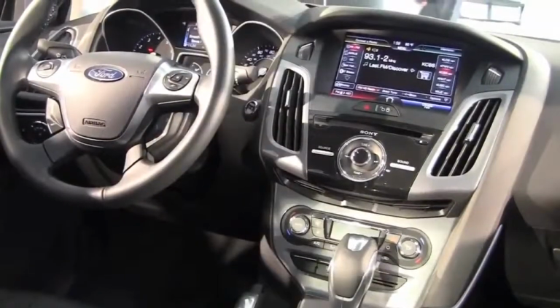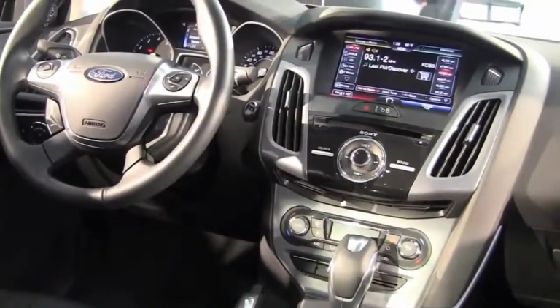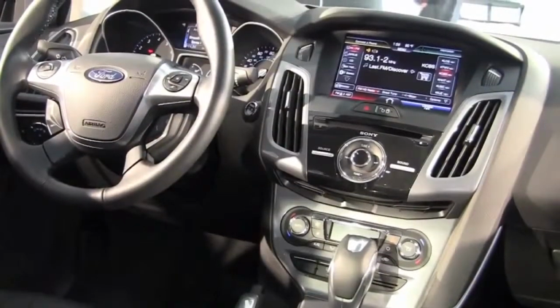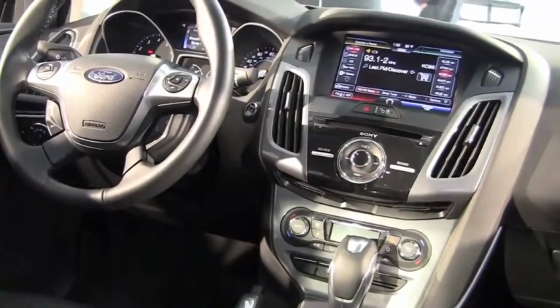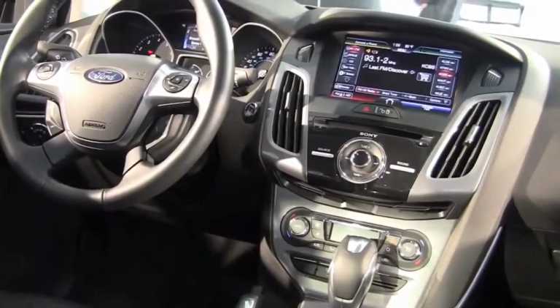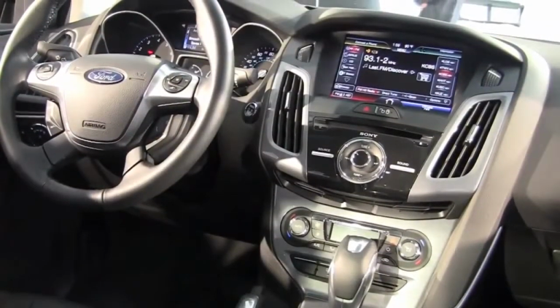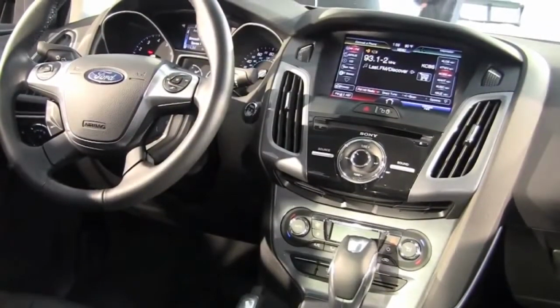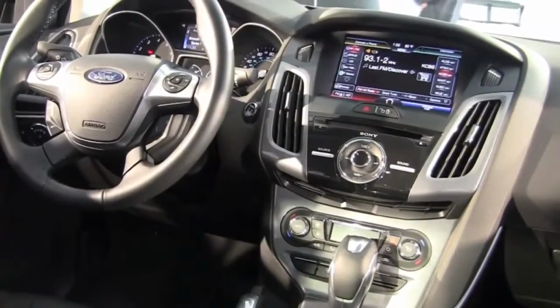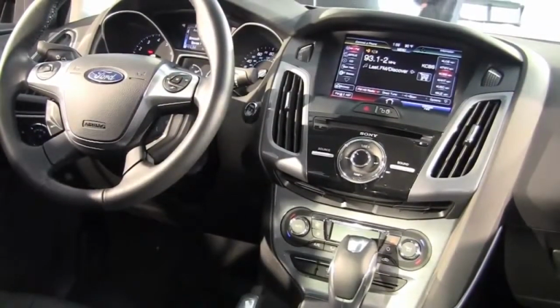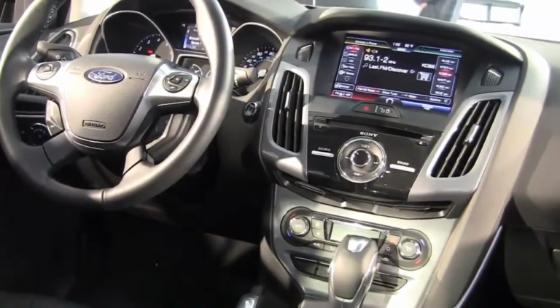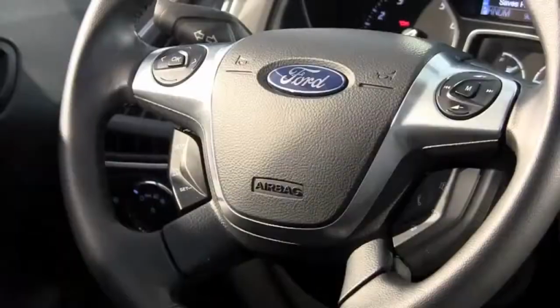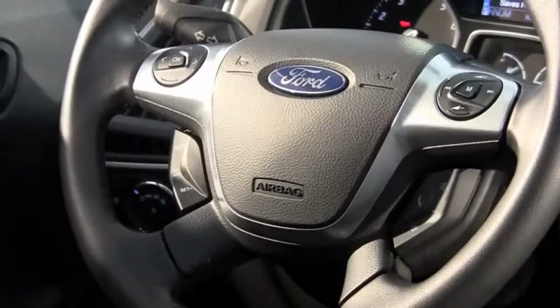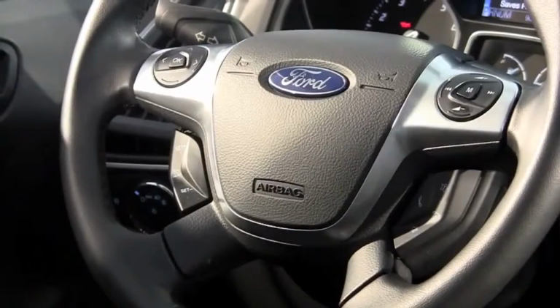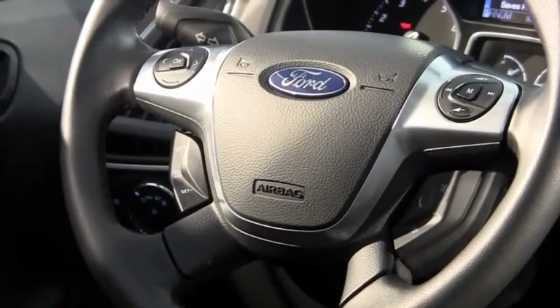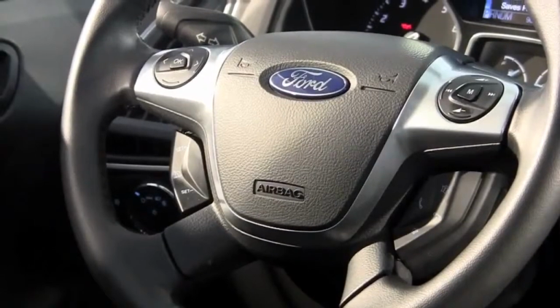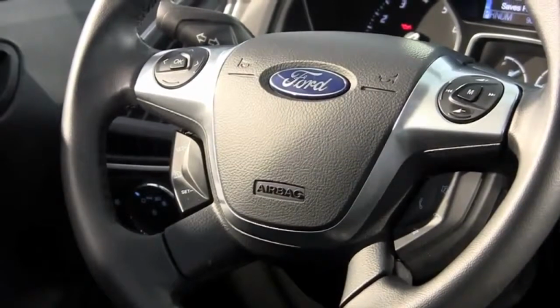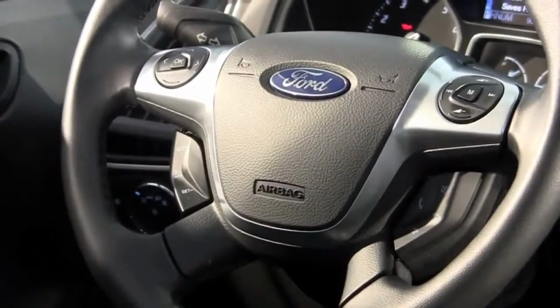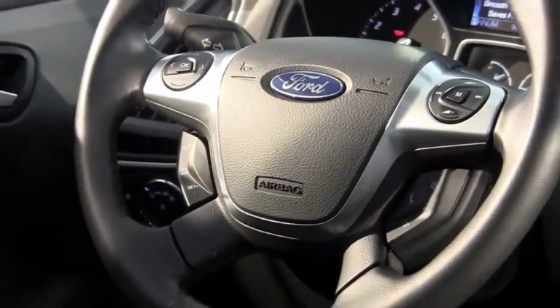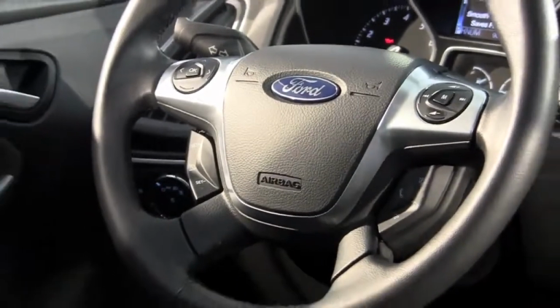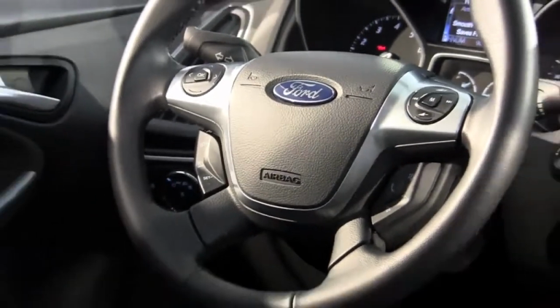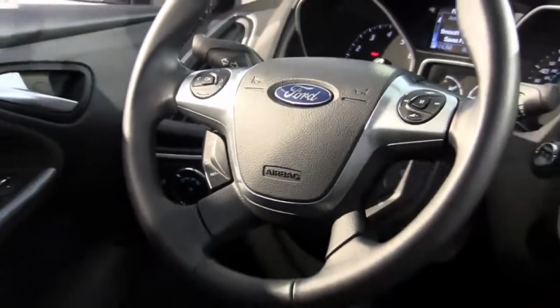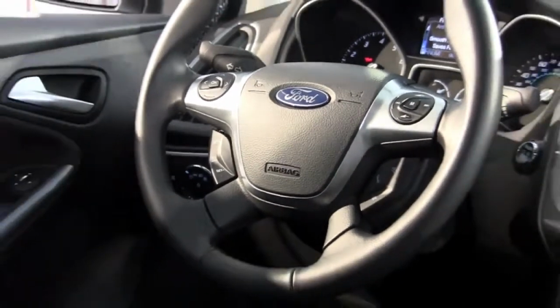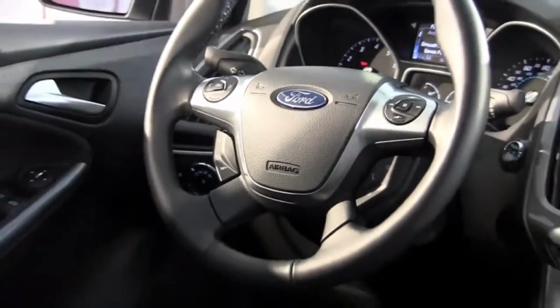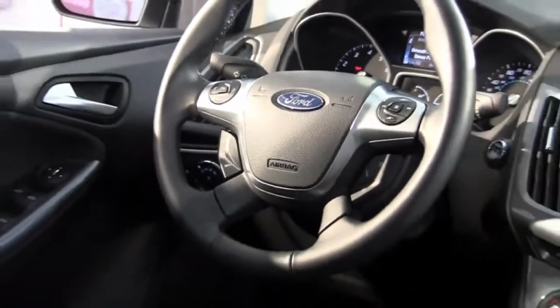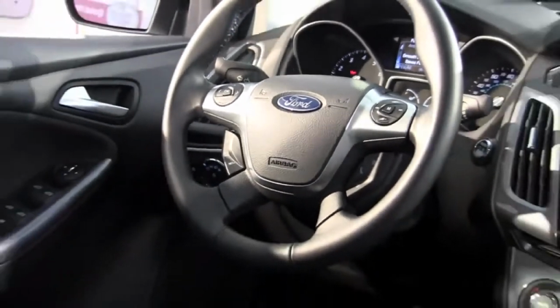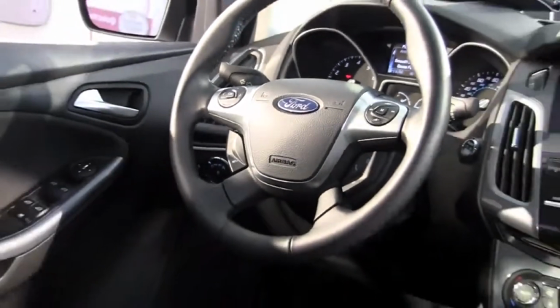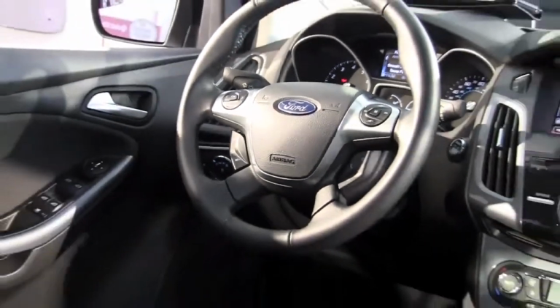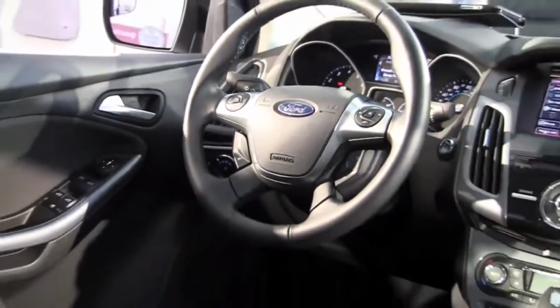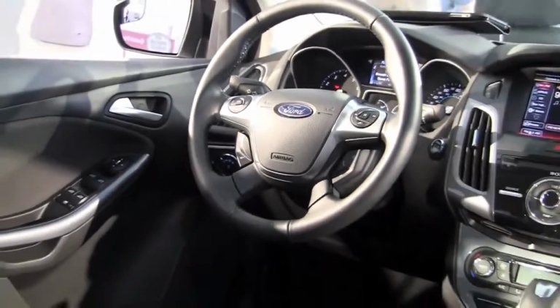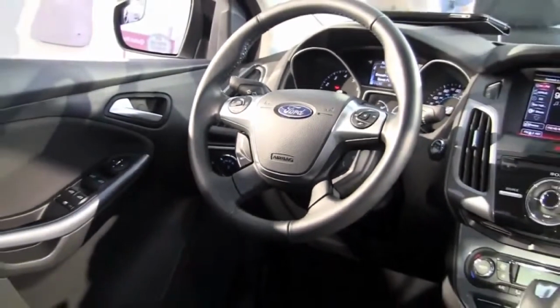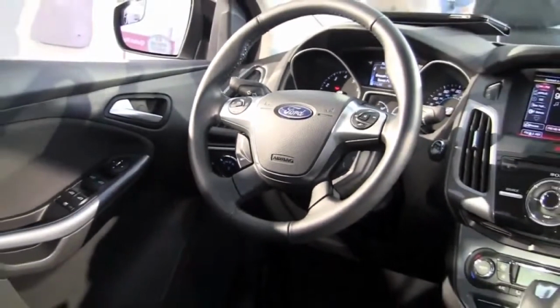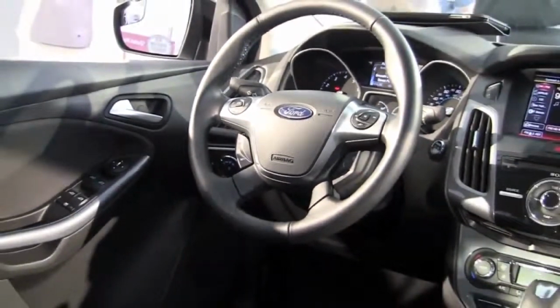Ford is very proud of the interior, and yes, it's very good, but not quite up to the best-in-class Audi.